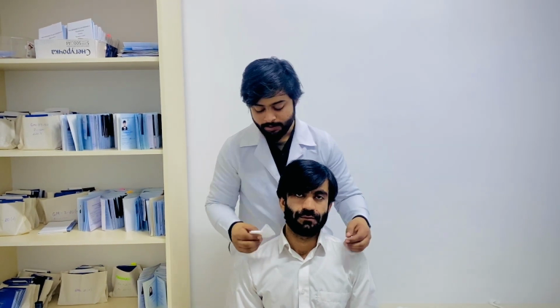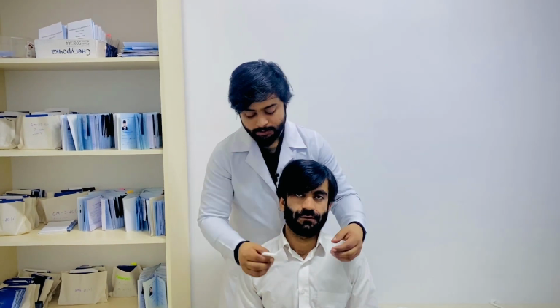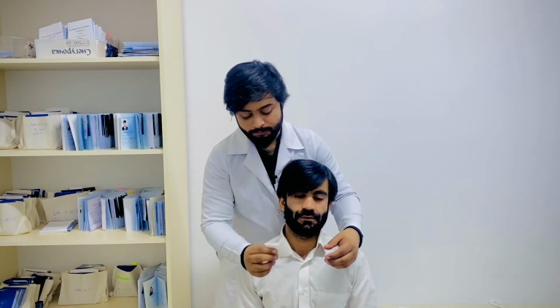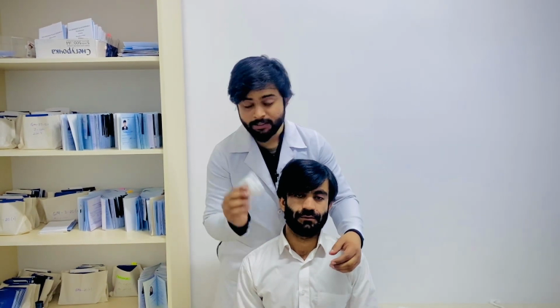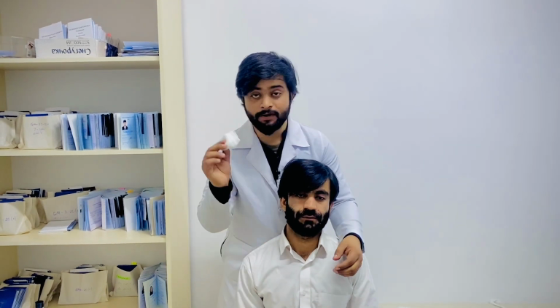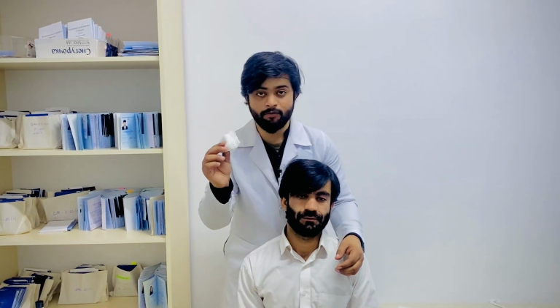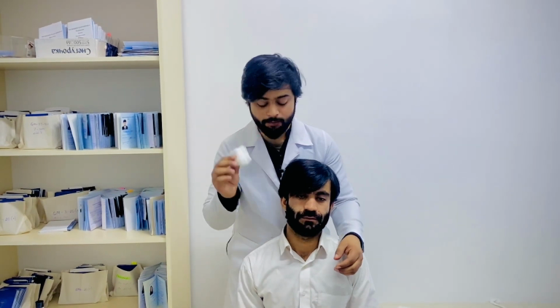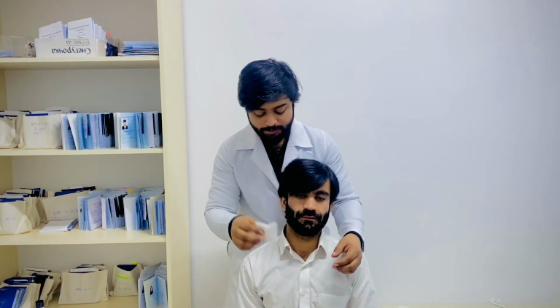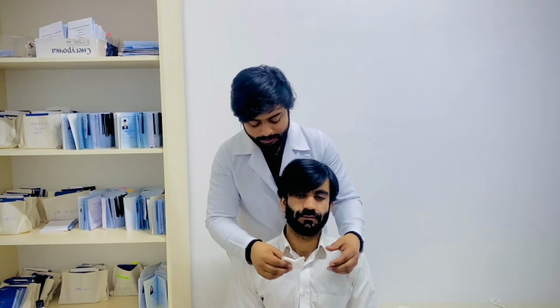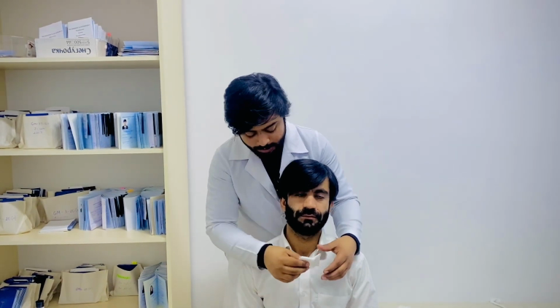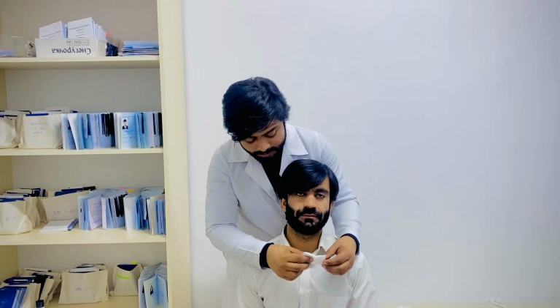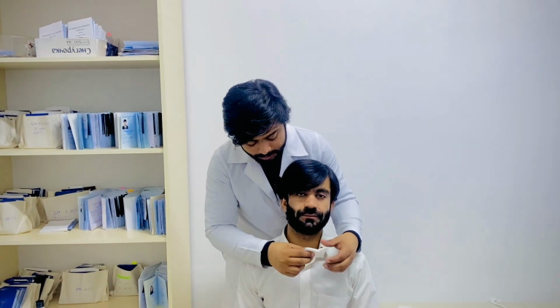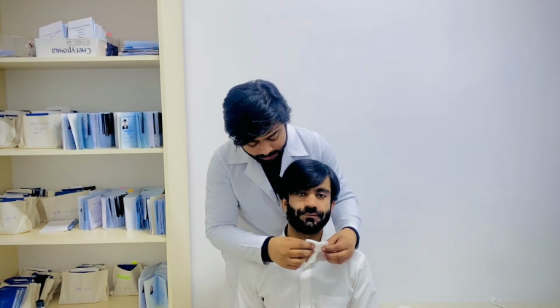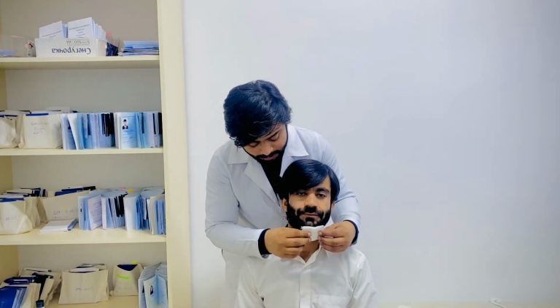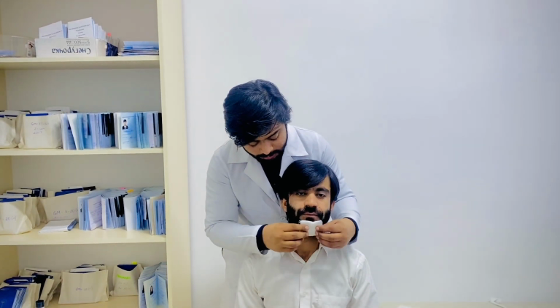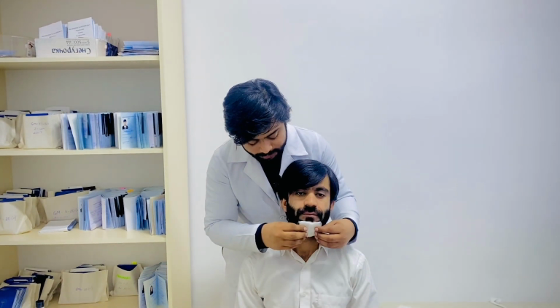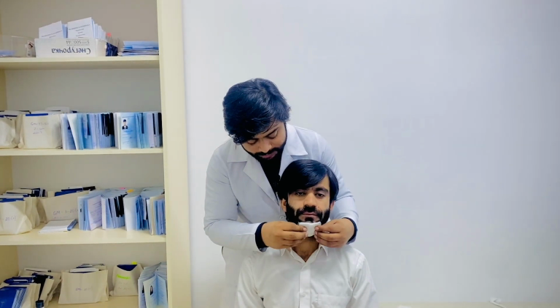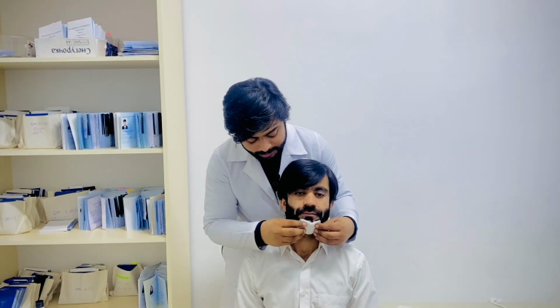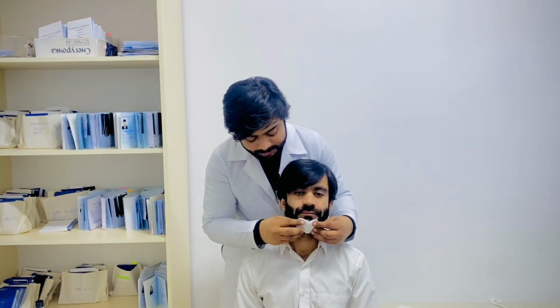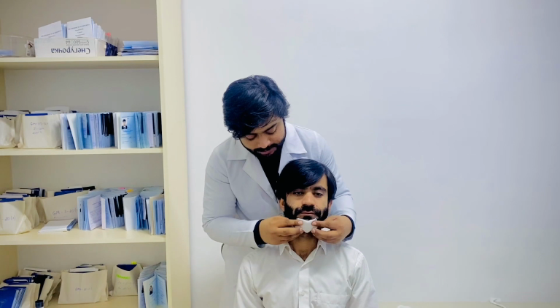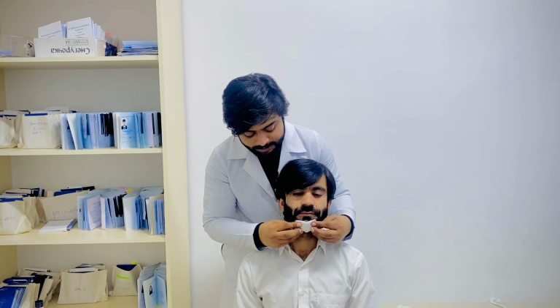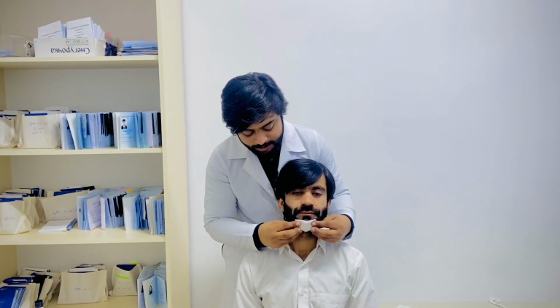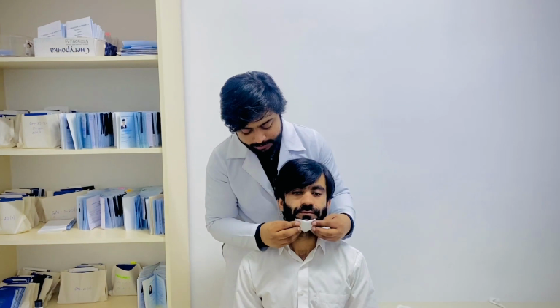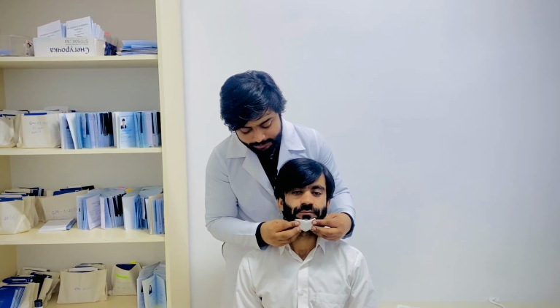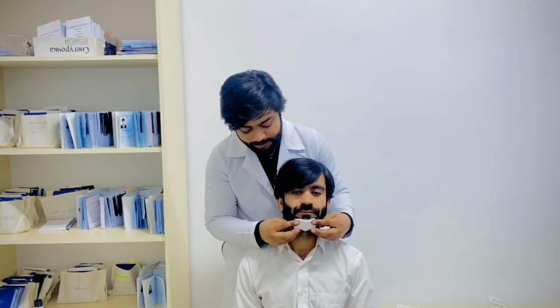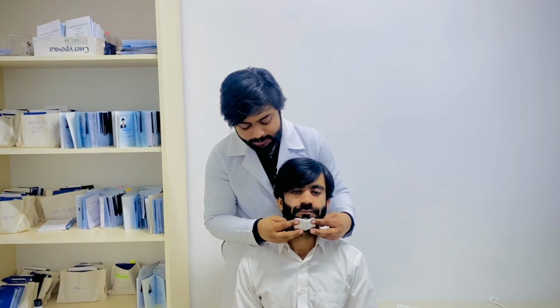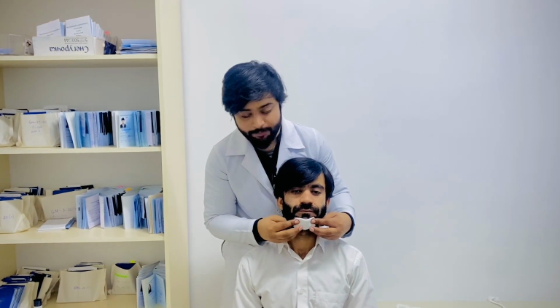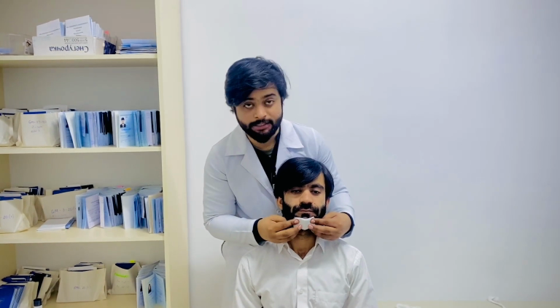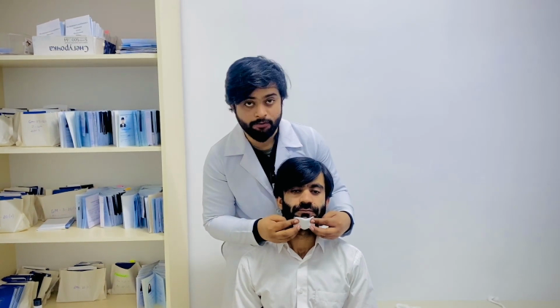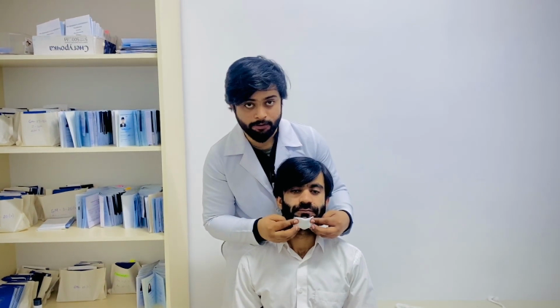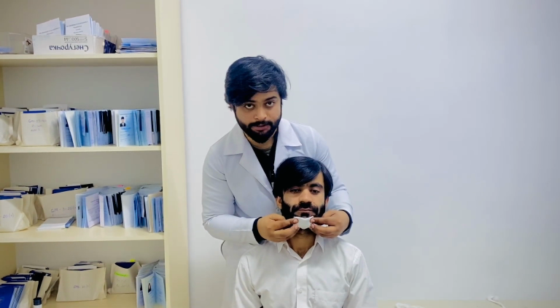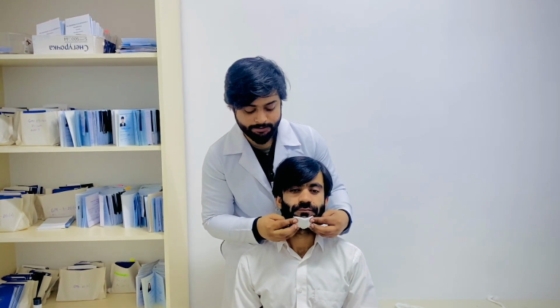First of all, we will put gauze or cotton towards the injured chin like this and ask the patient to hold this.